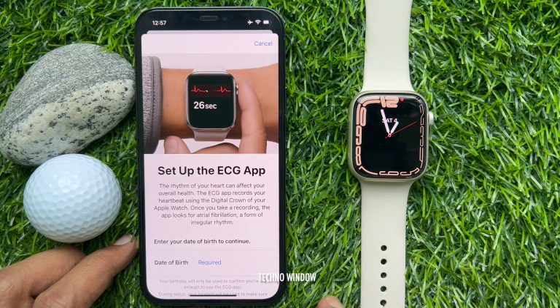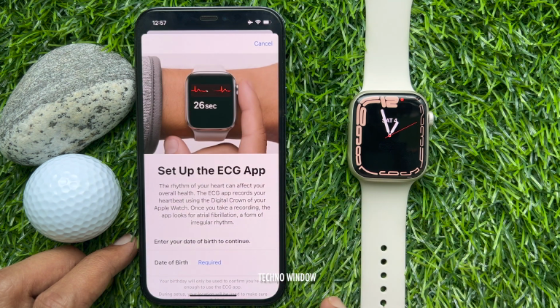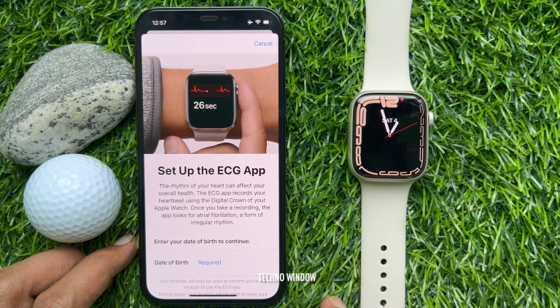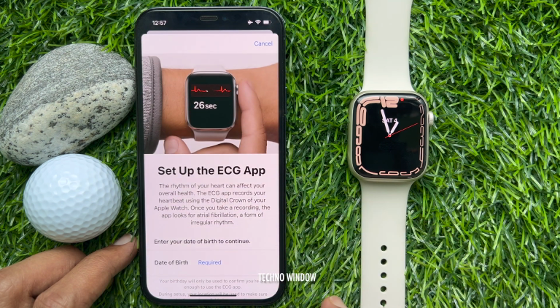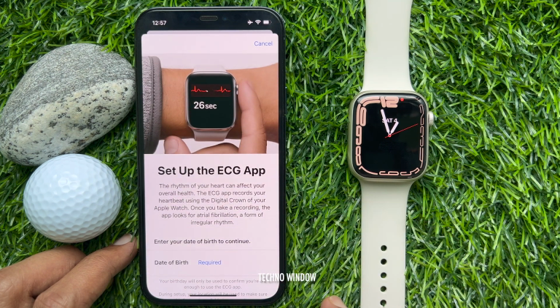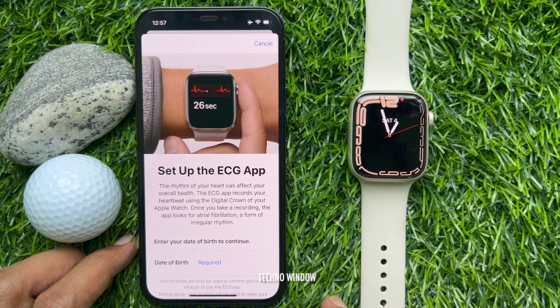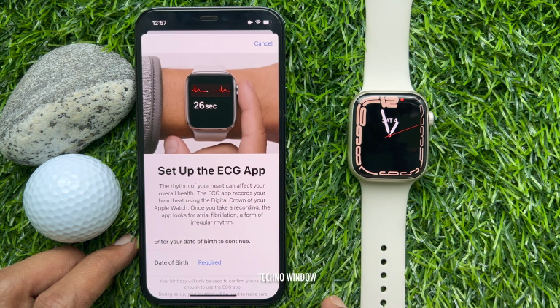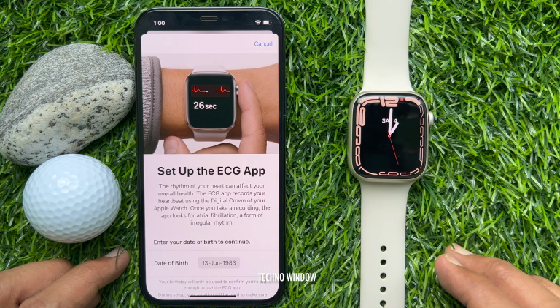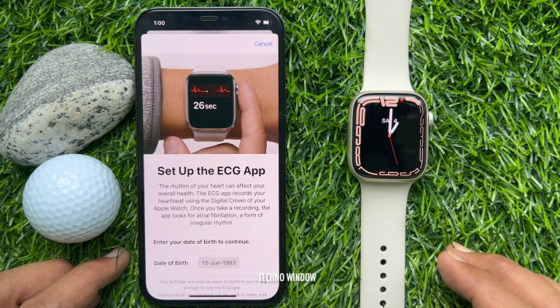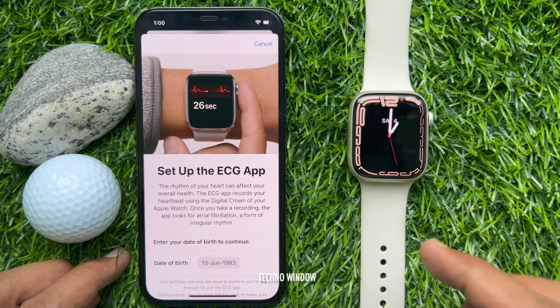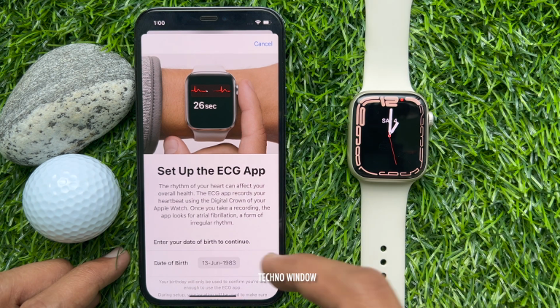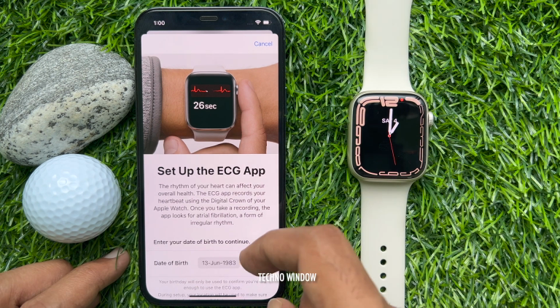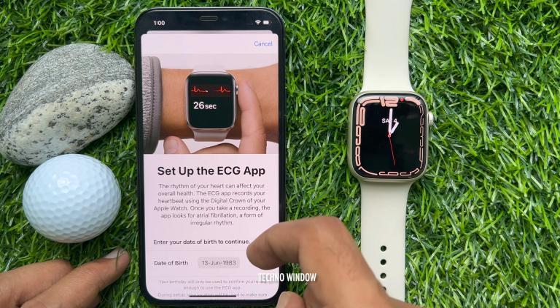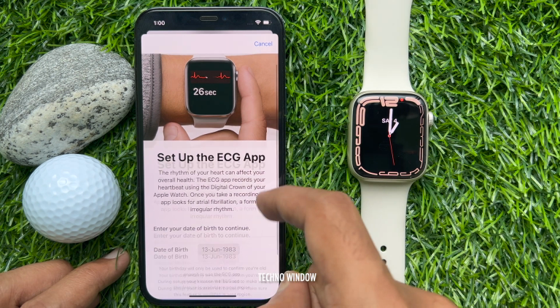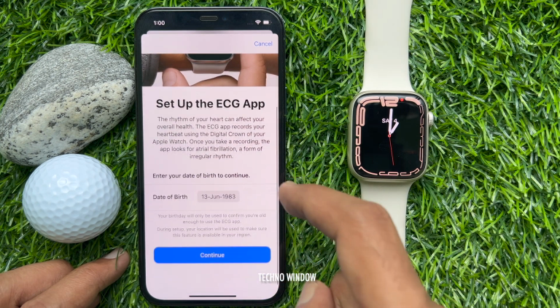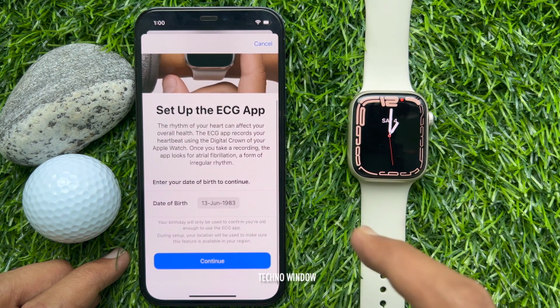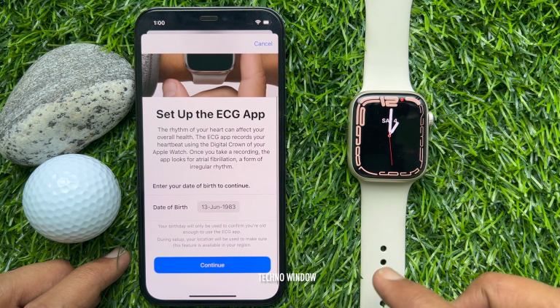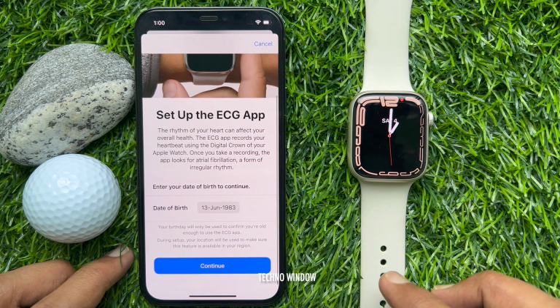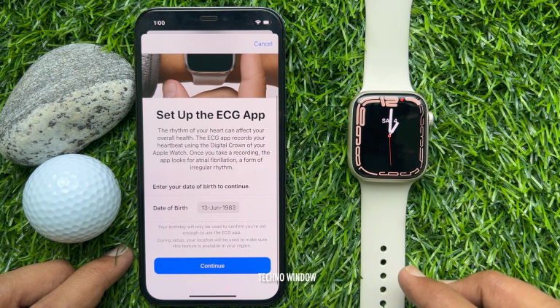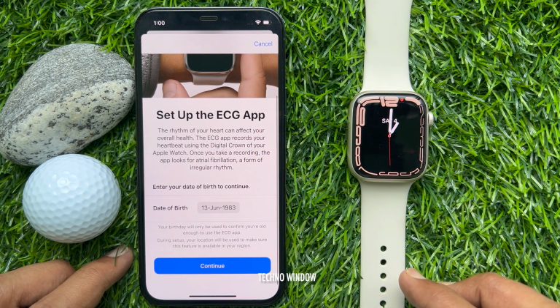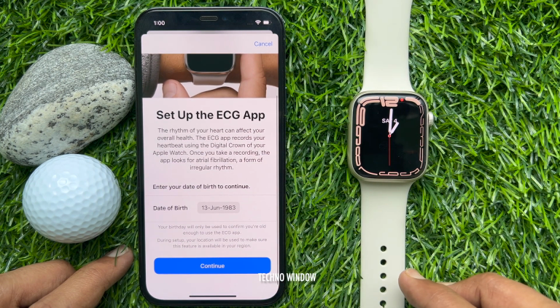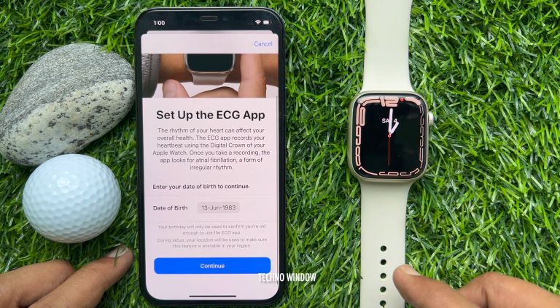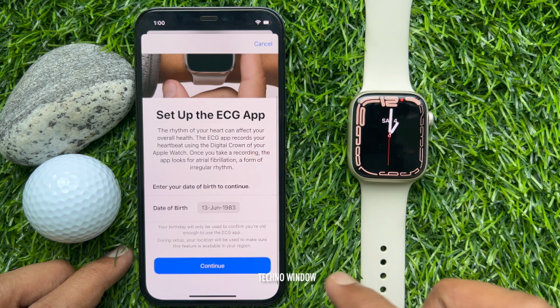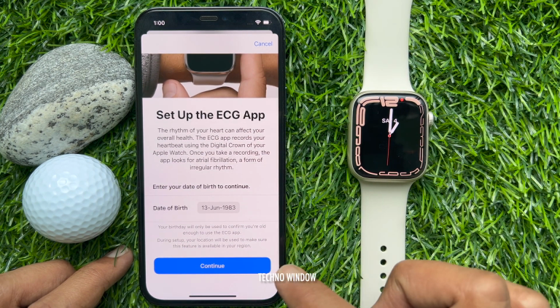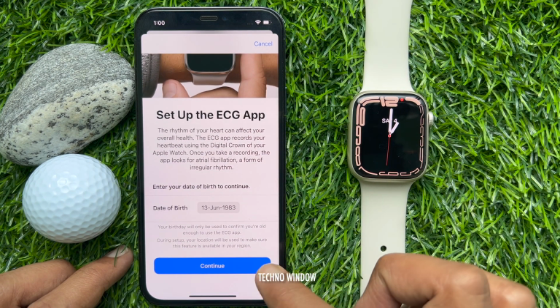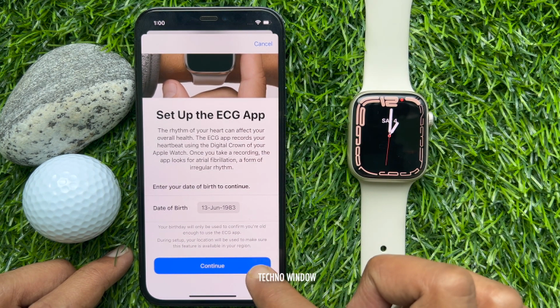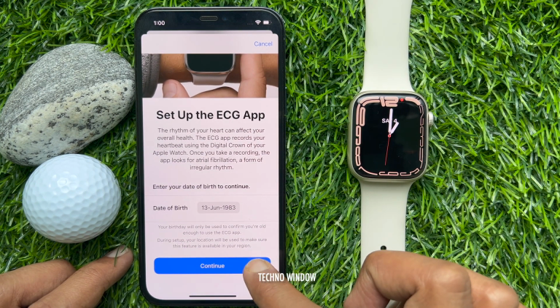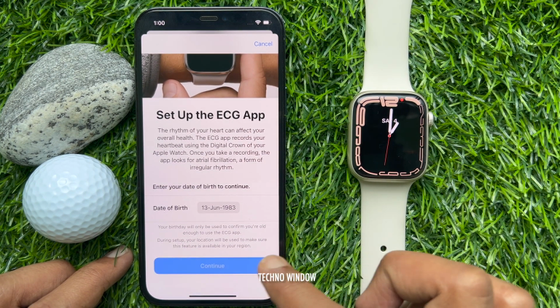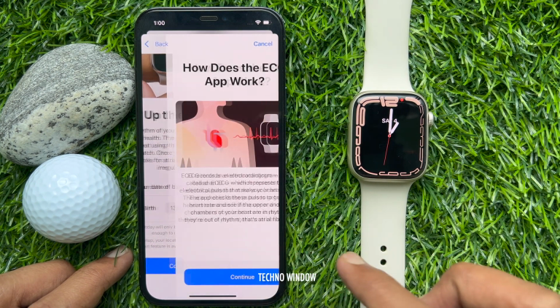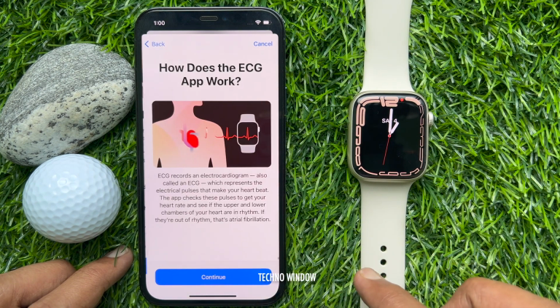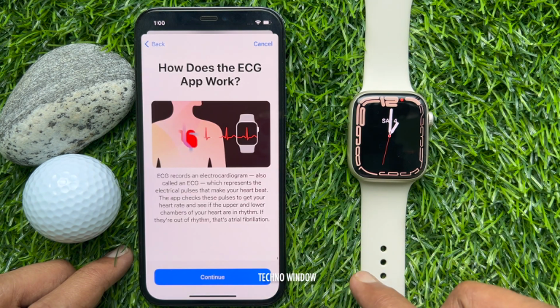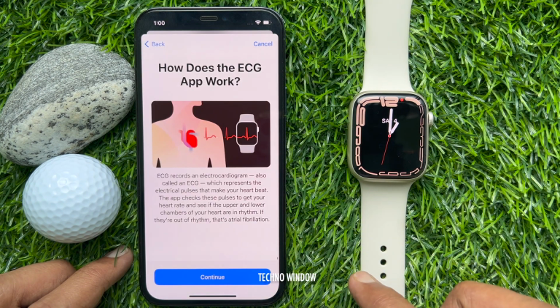Set up the ECG app. Date of birth is required. Enter your date of birth and tap Continue.